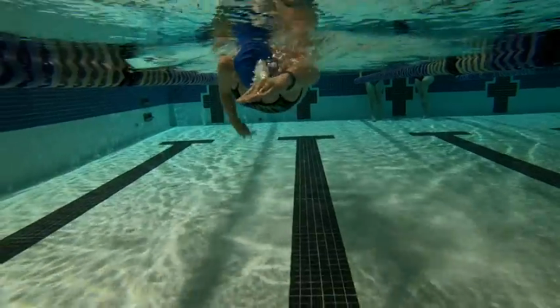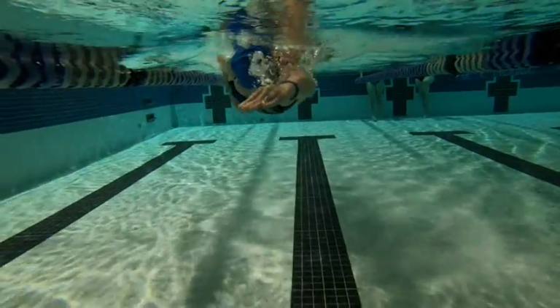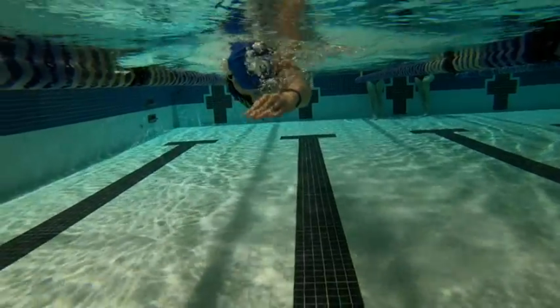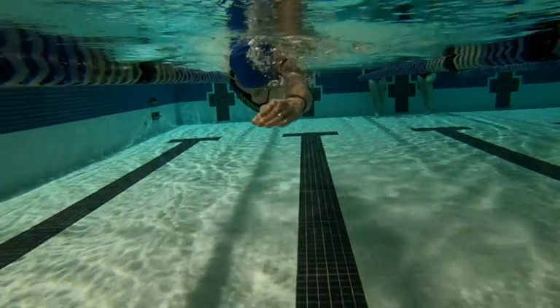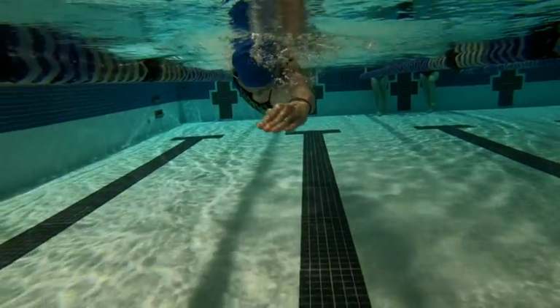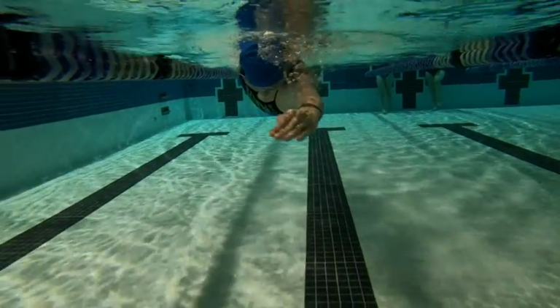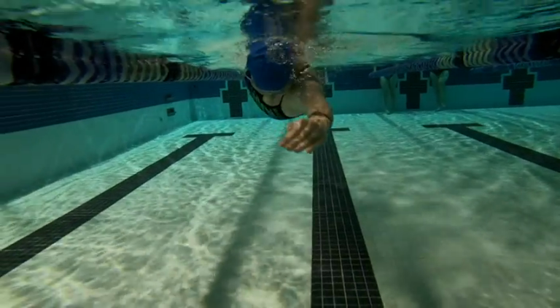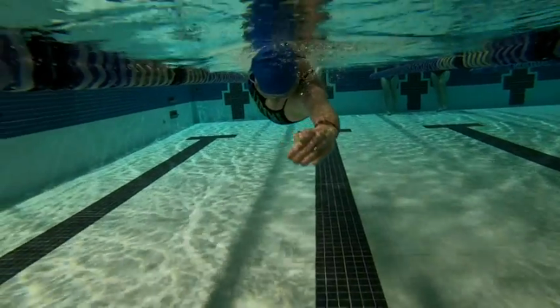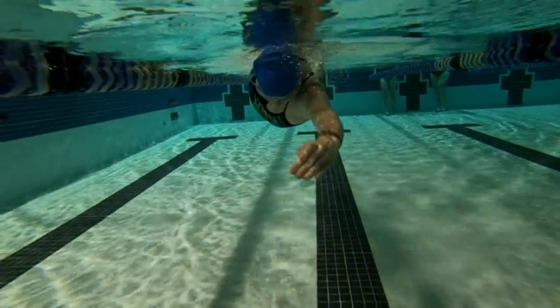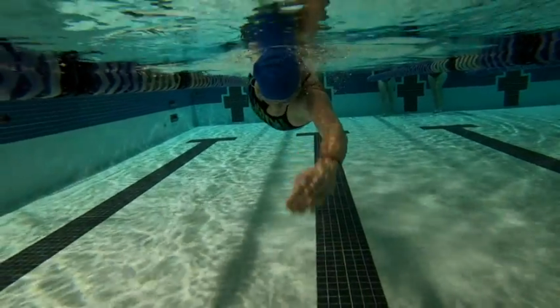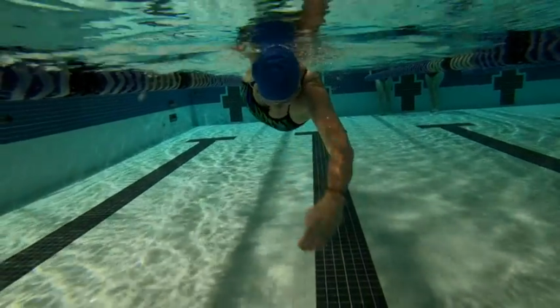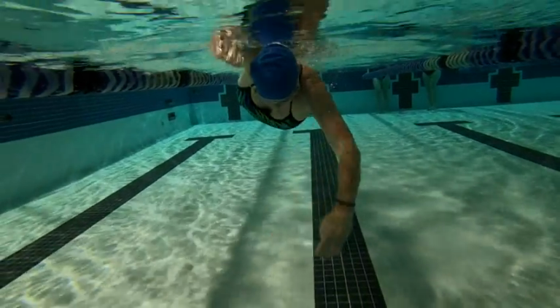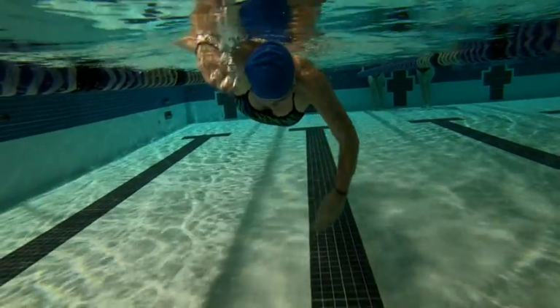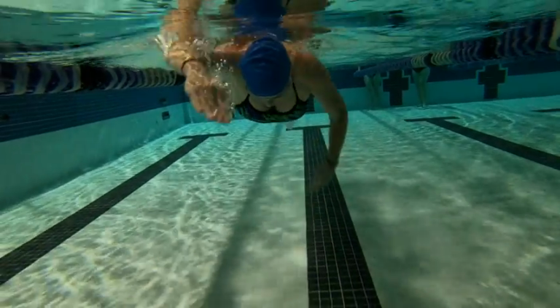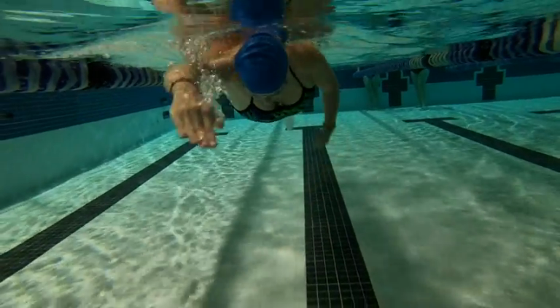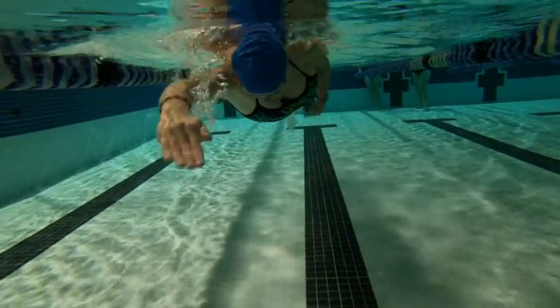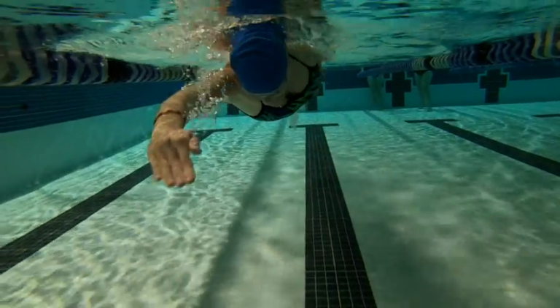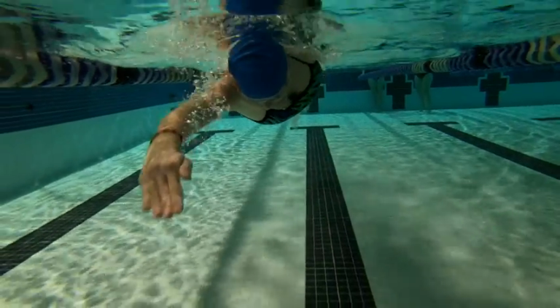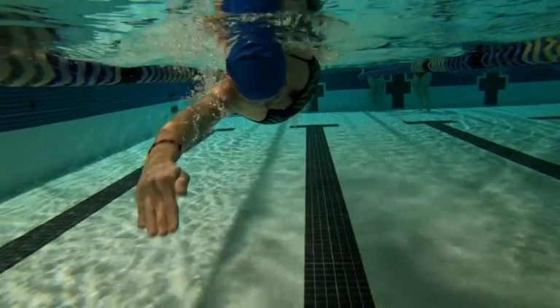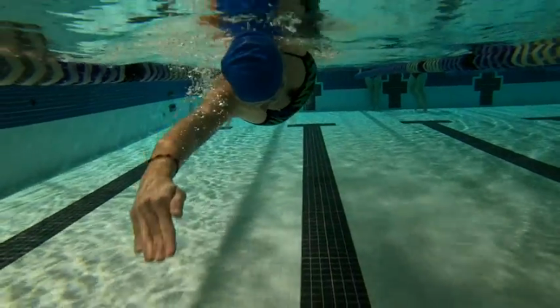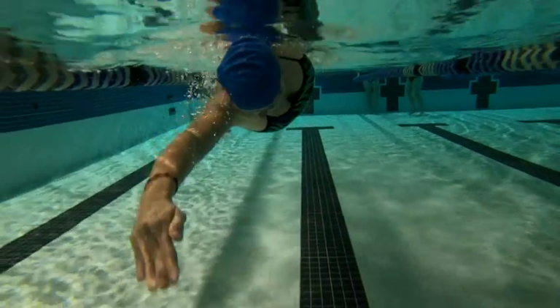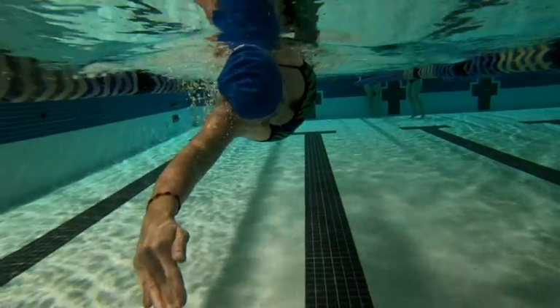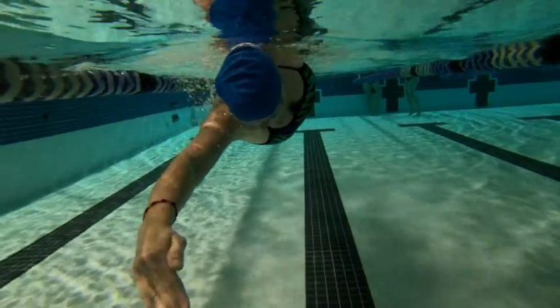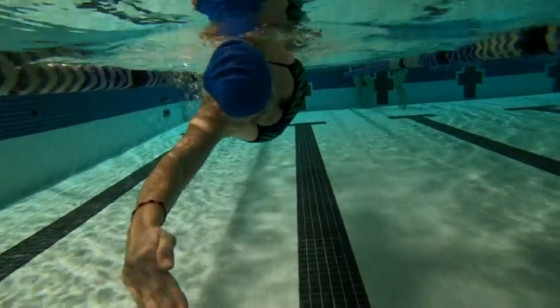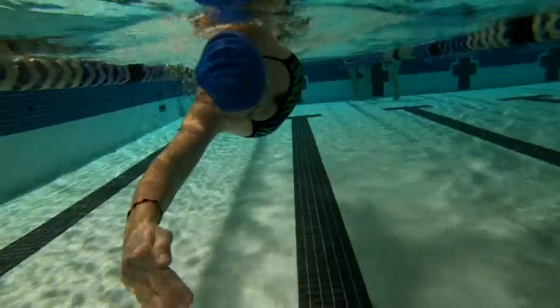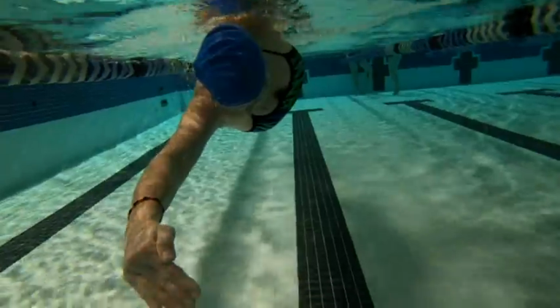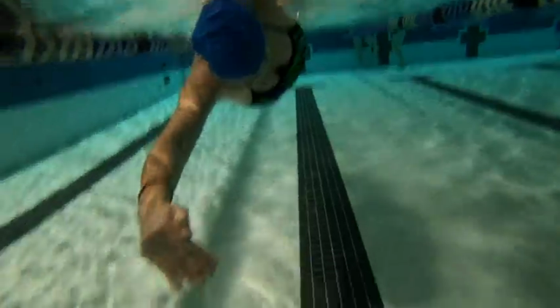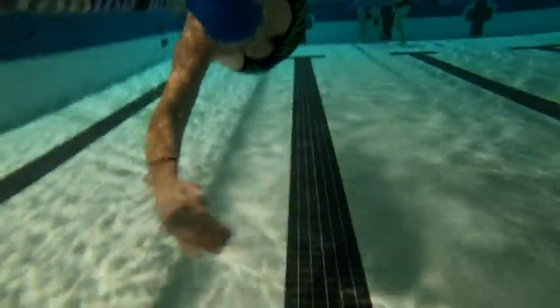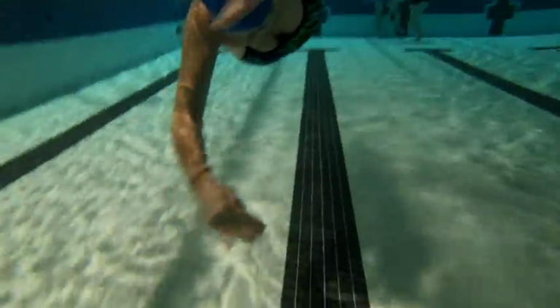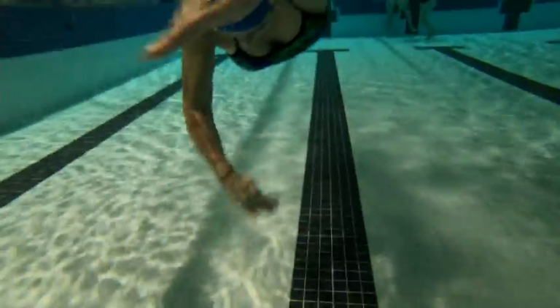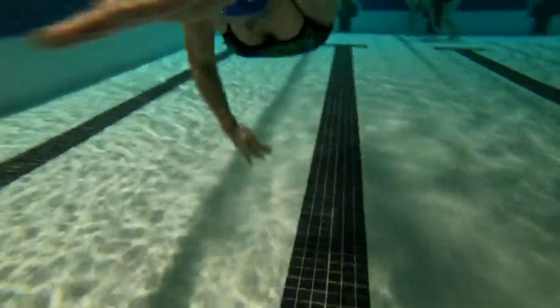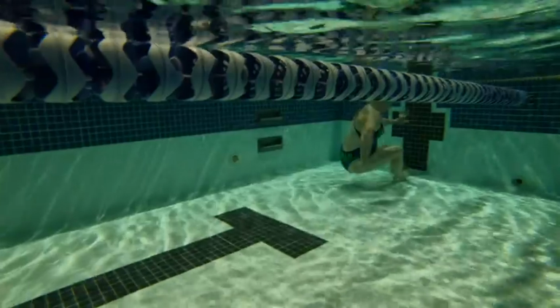Working on that catch — fingertips are down here. Nicely done.